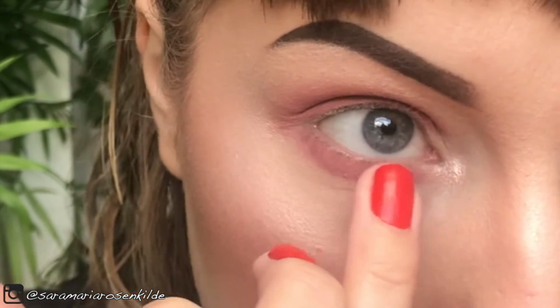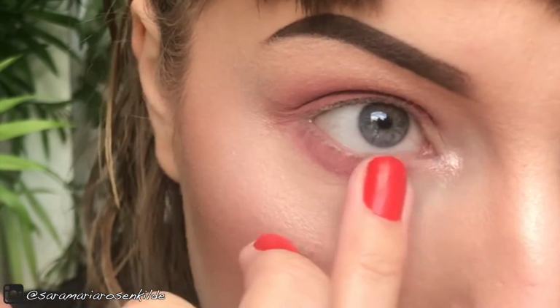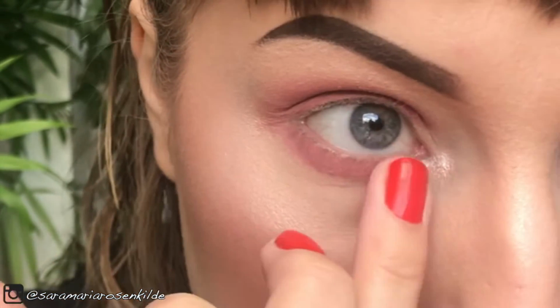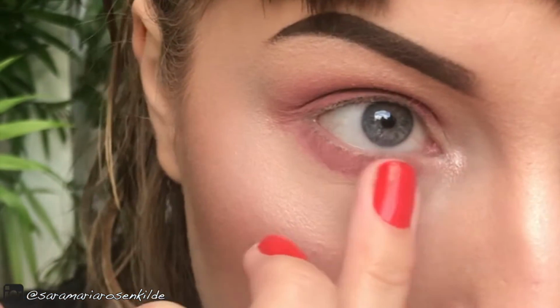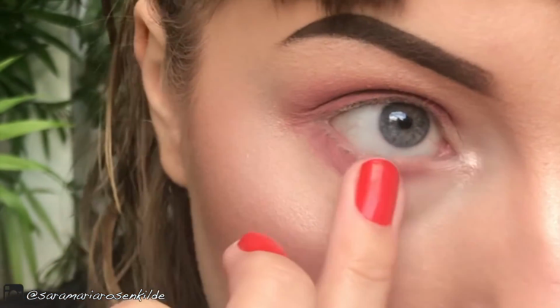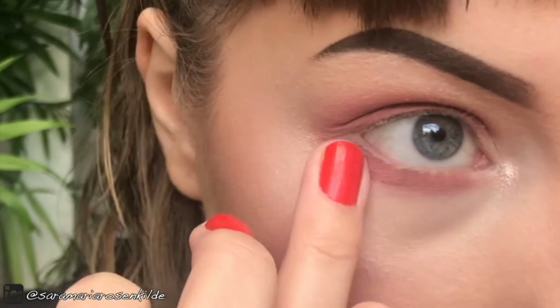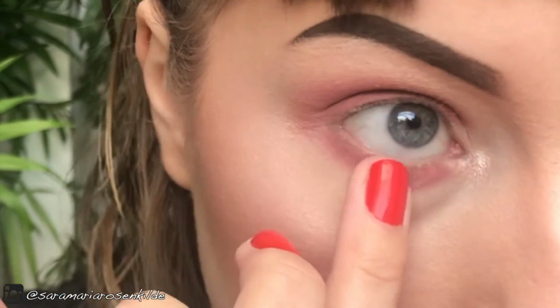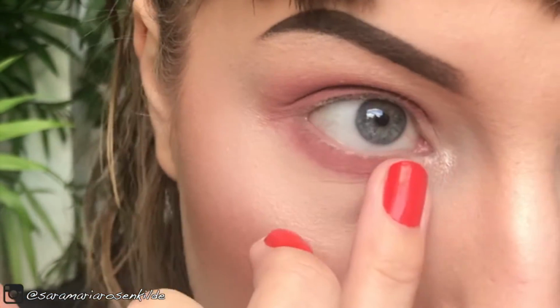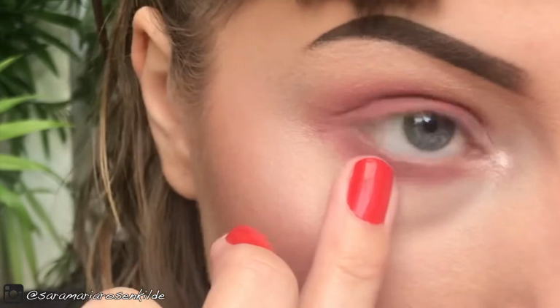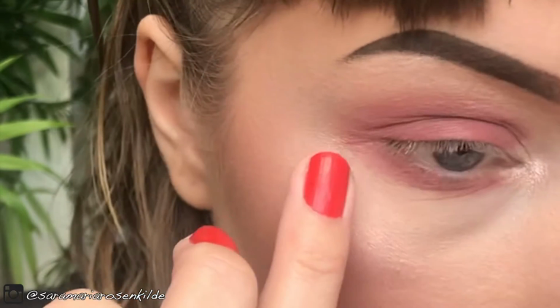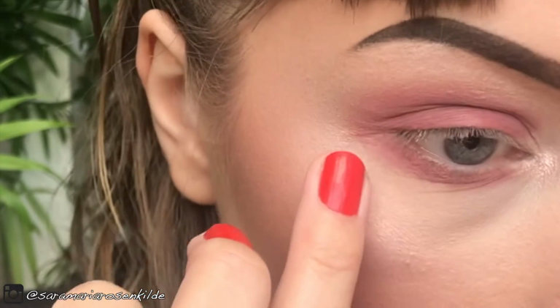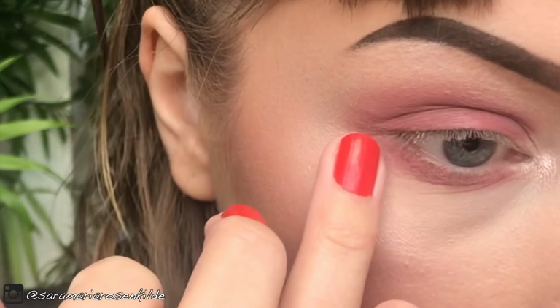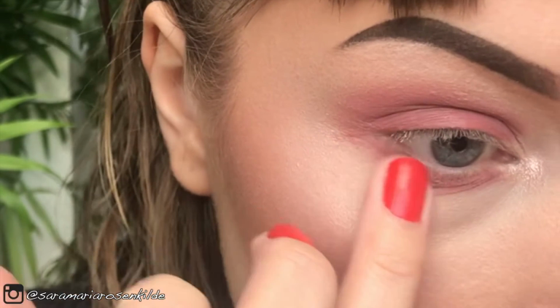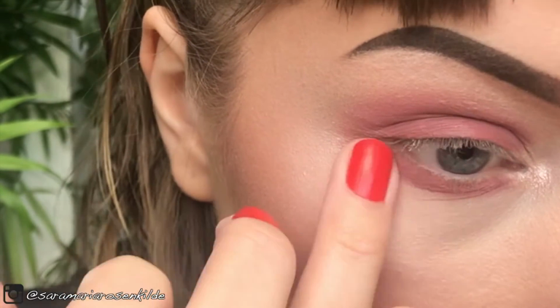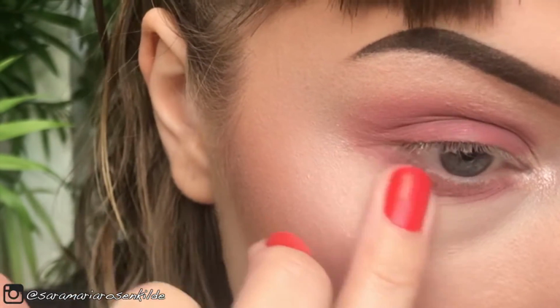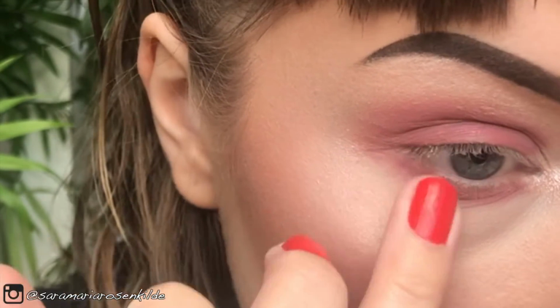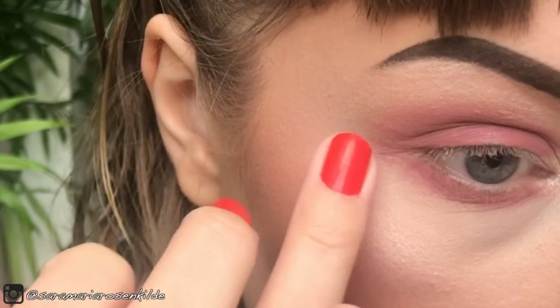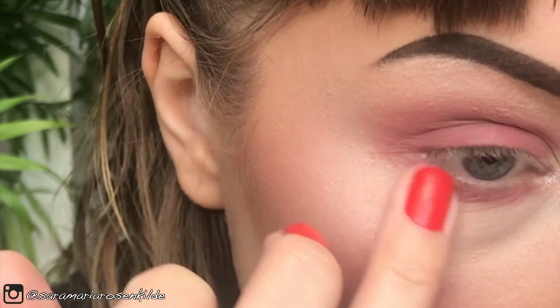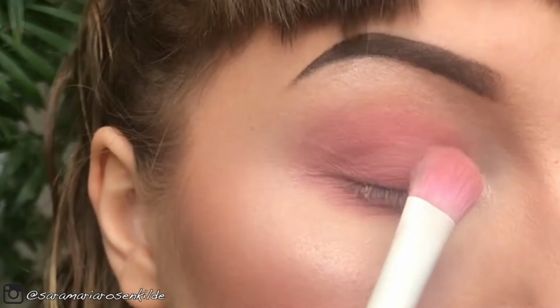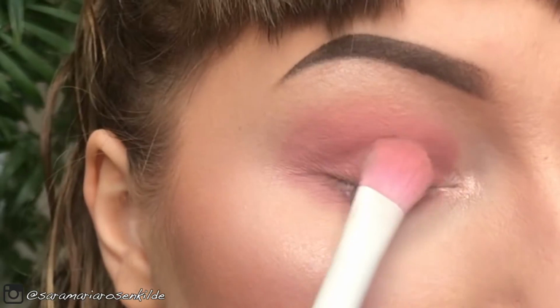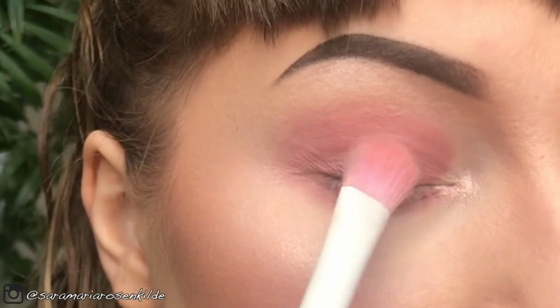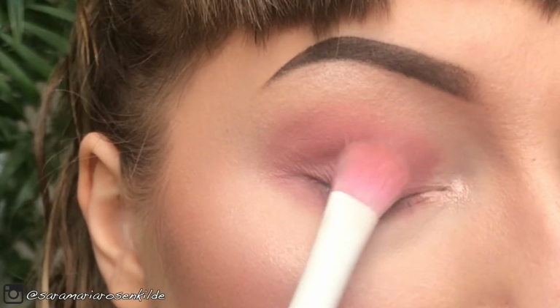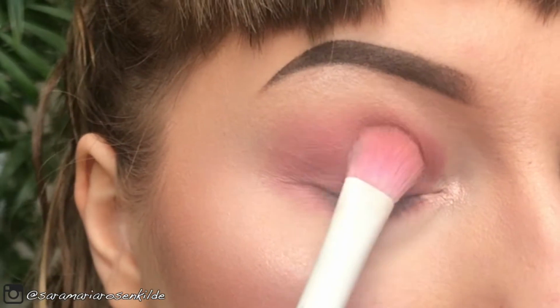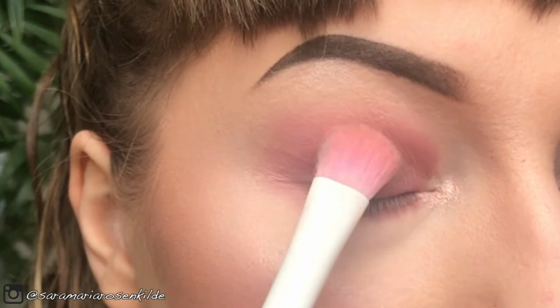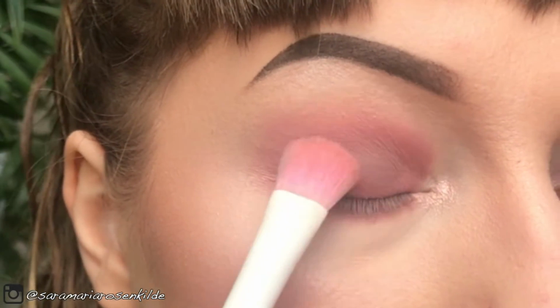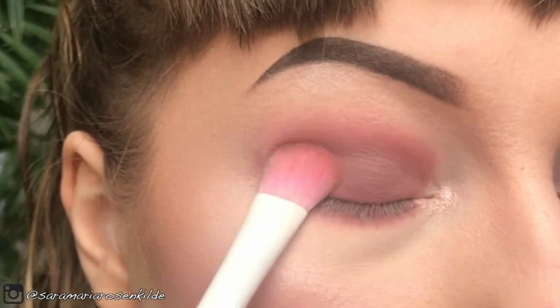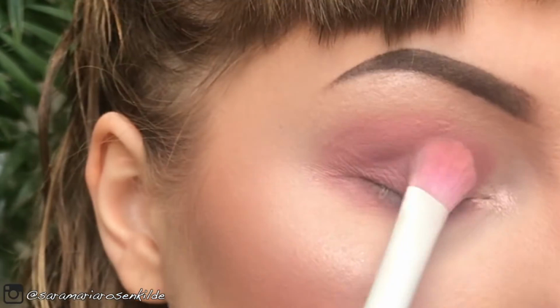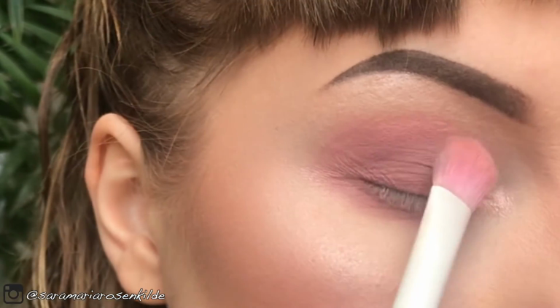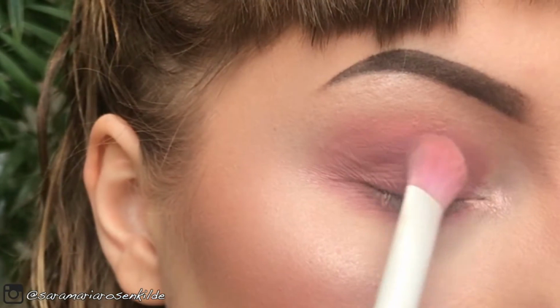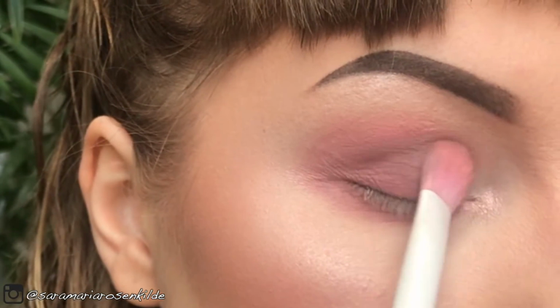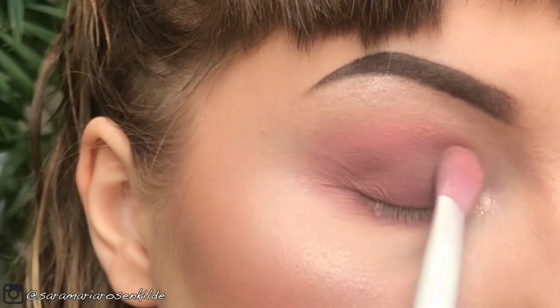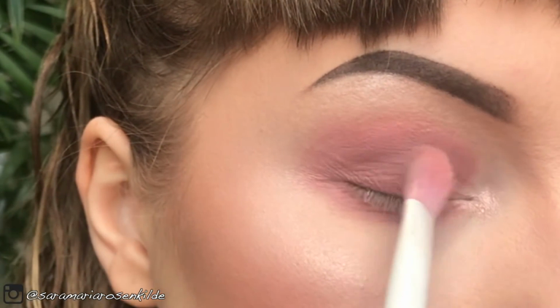You can keep it like this for an eye shadow look, or you can use it as a base and apply it as an eye shadow.